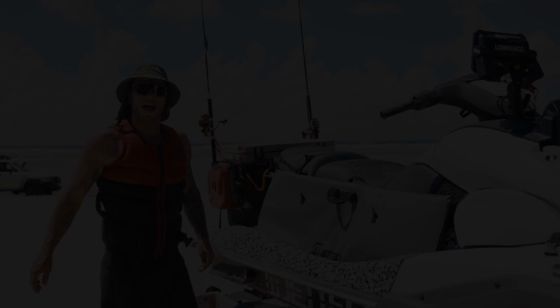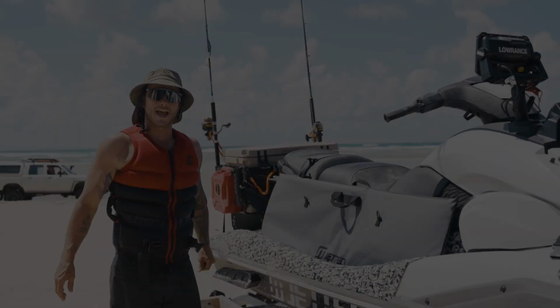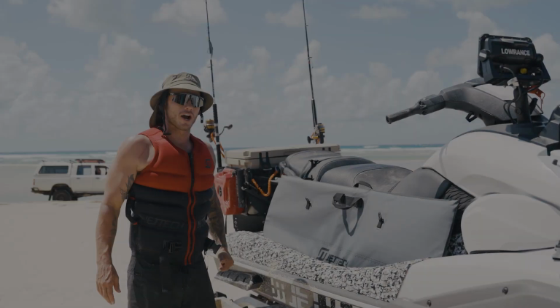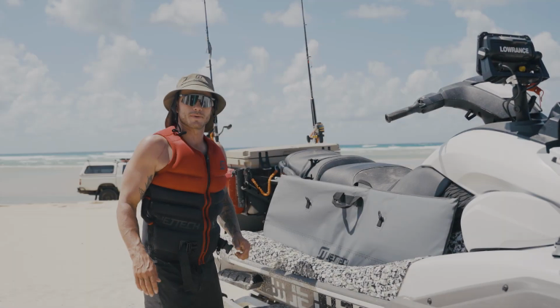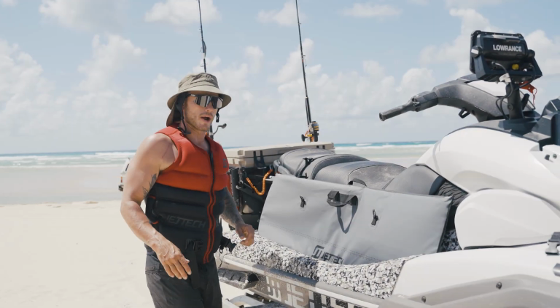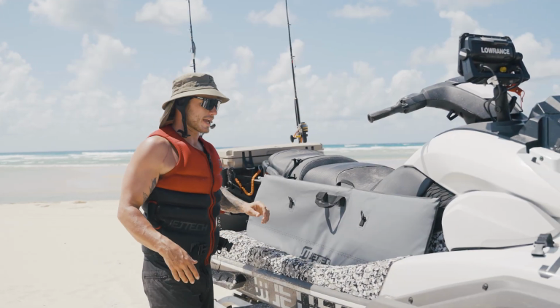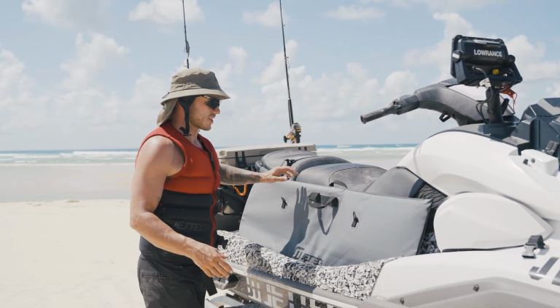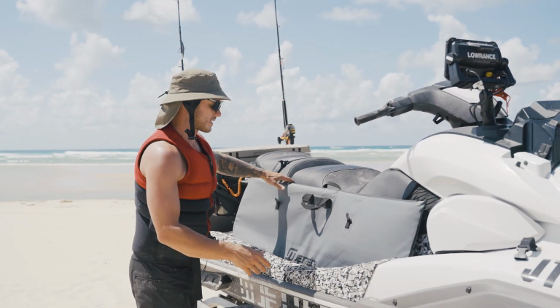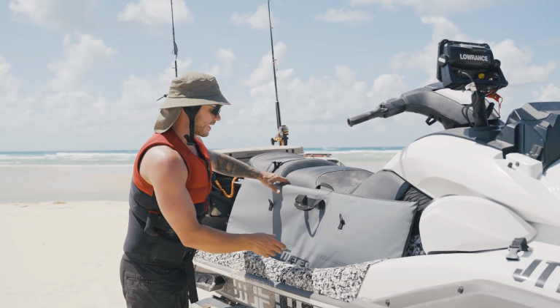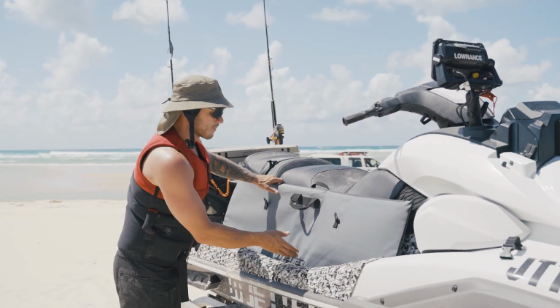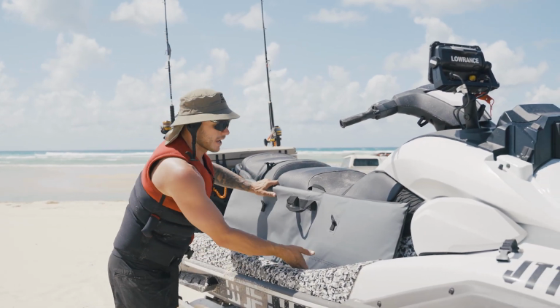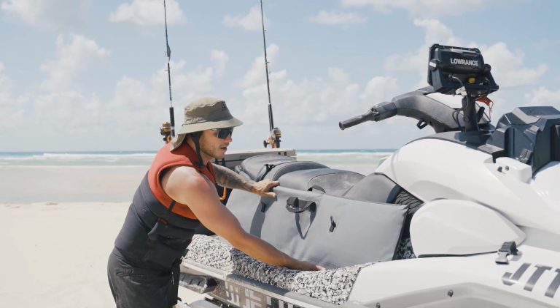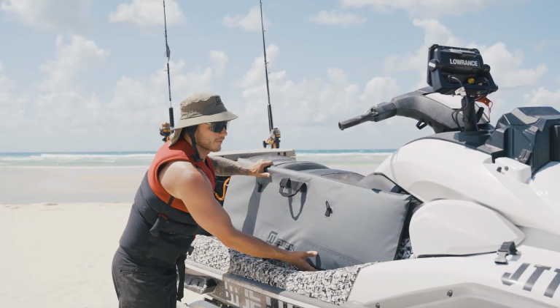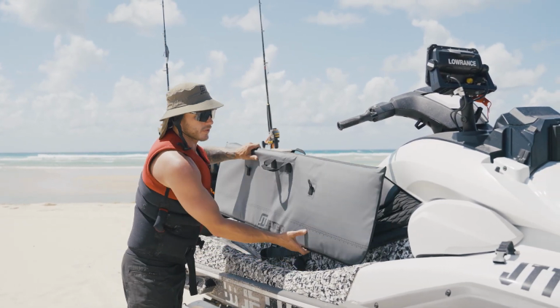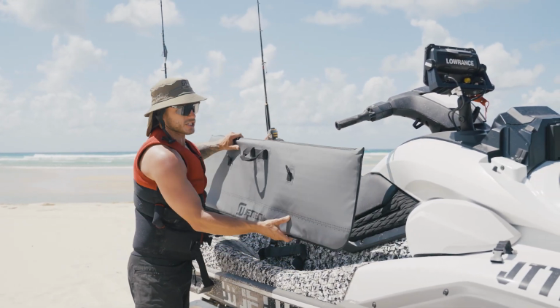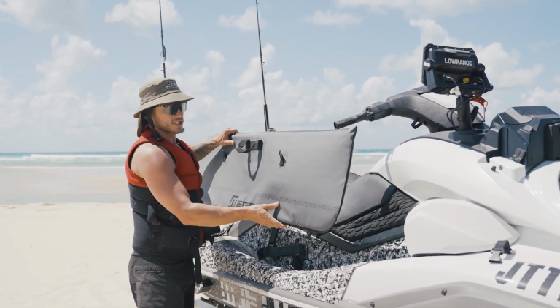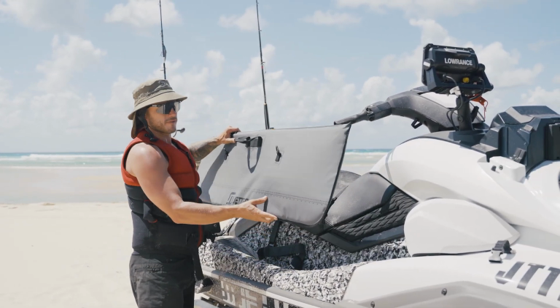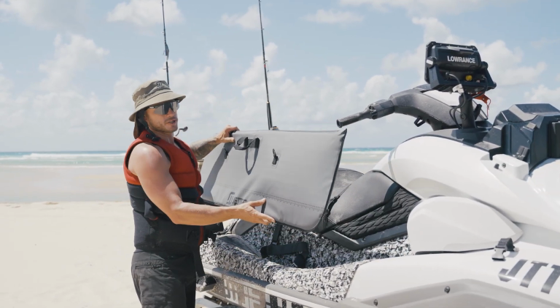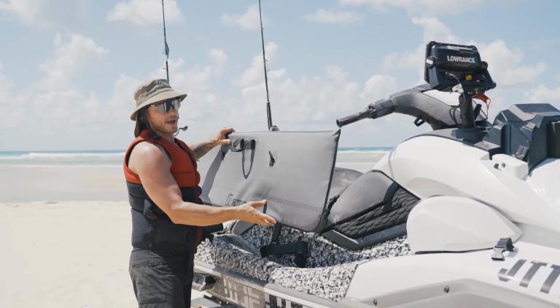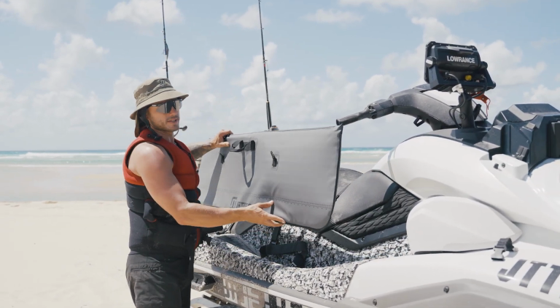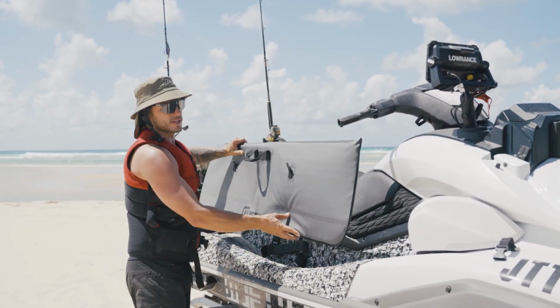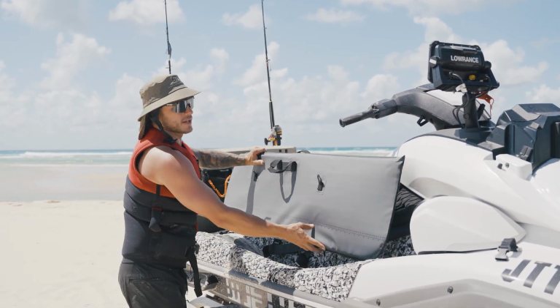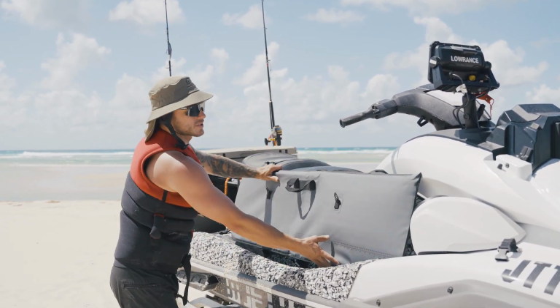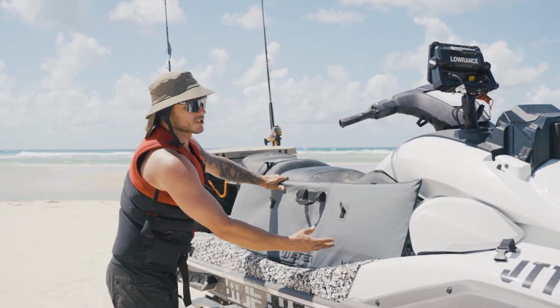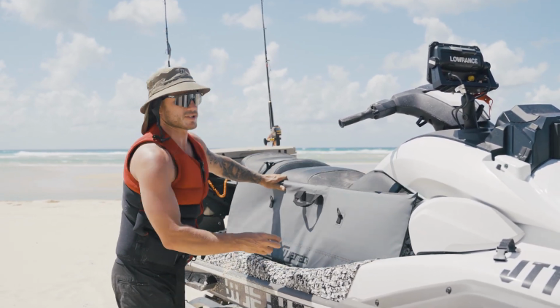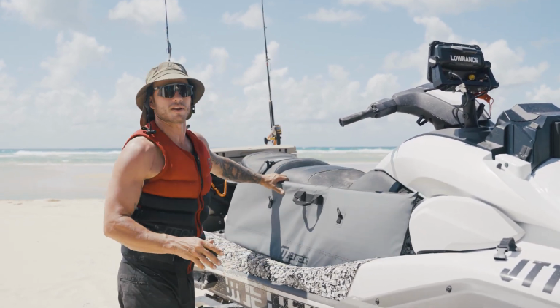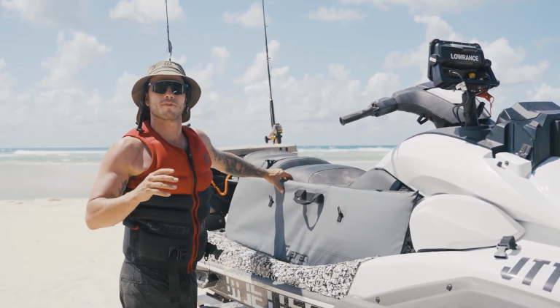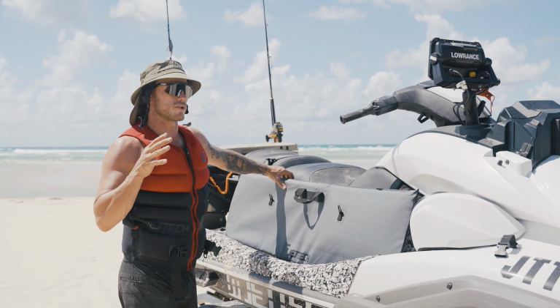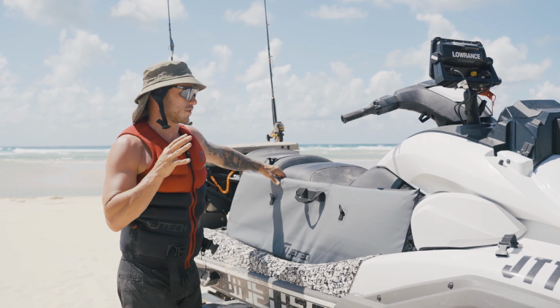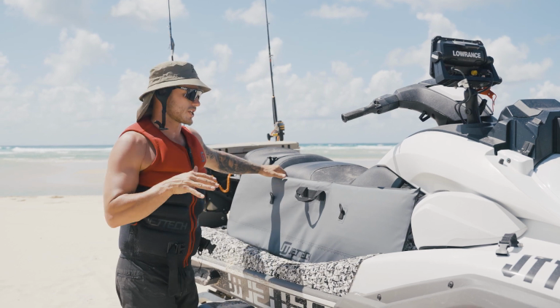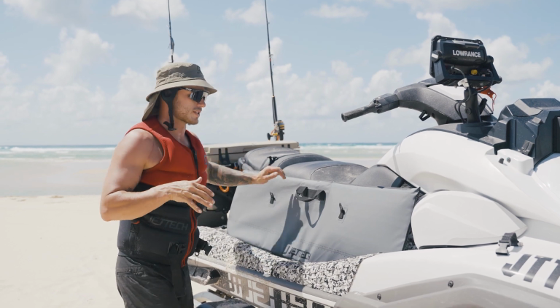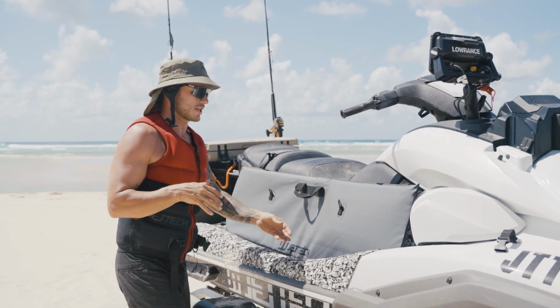Hey guys, Mike here at Jettec. Here we've got the Jettec fish bags. These are designed specifically for use on jet skis.